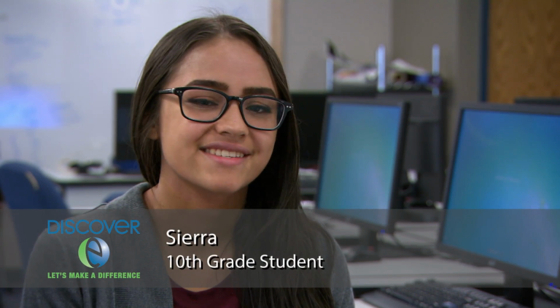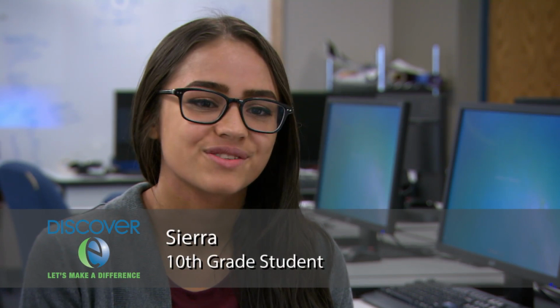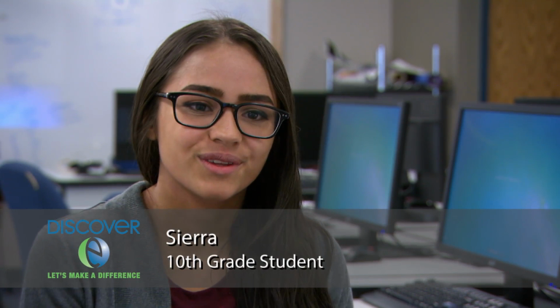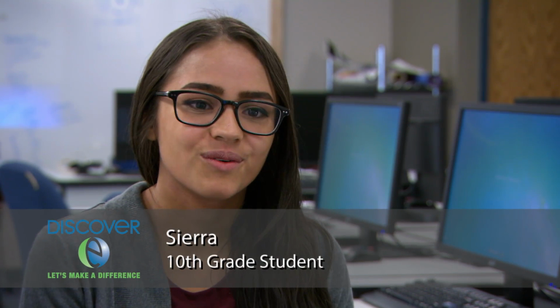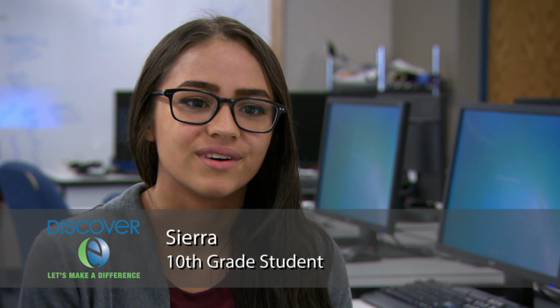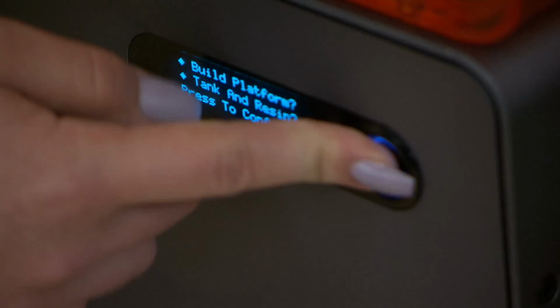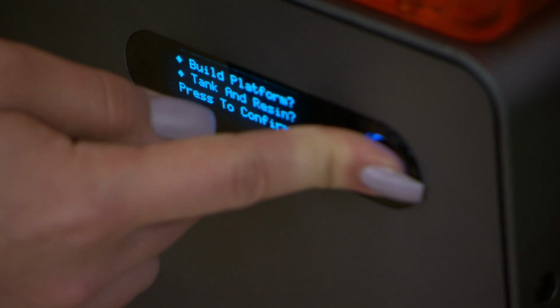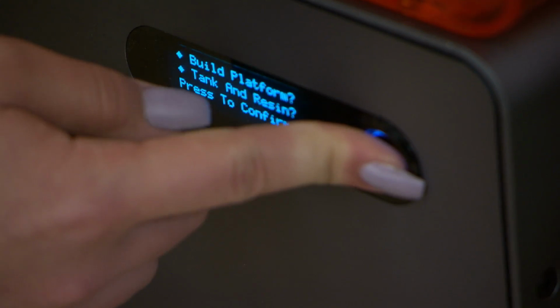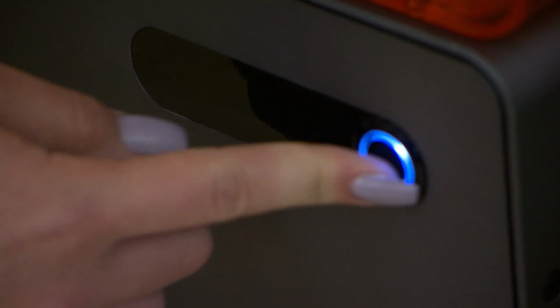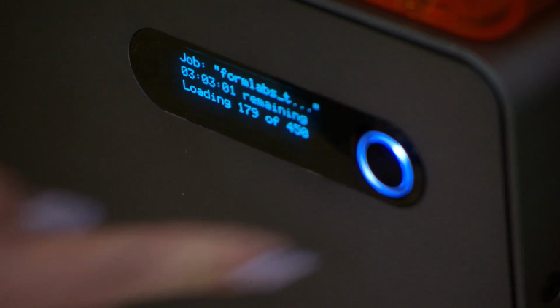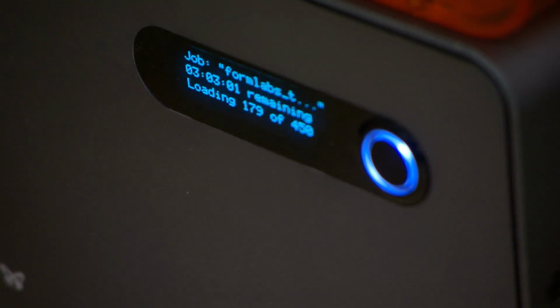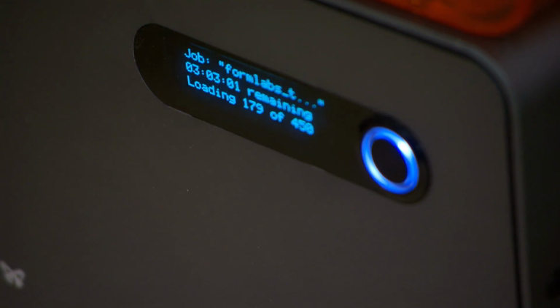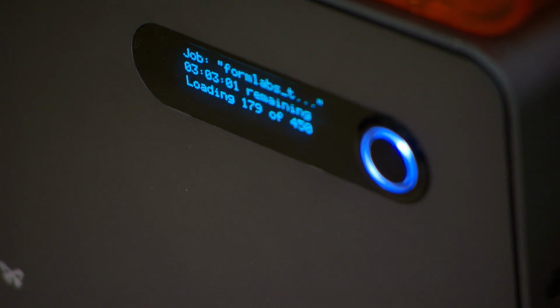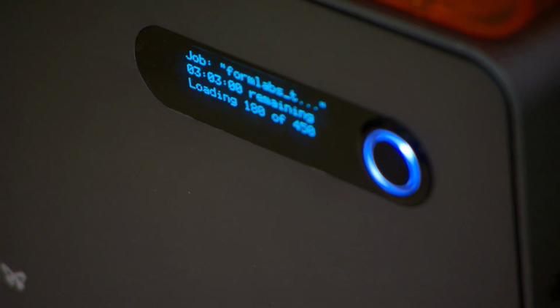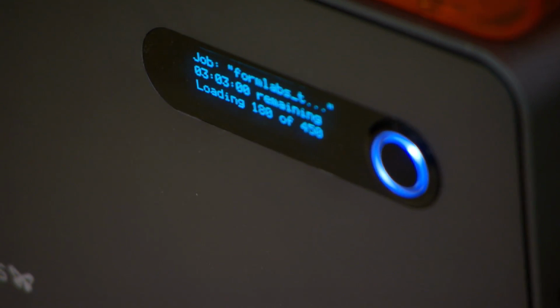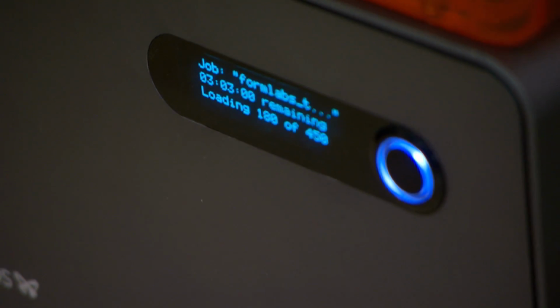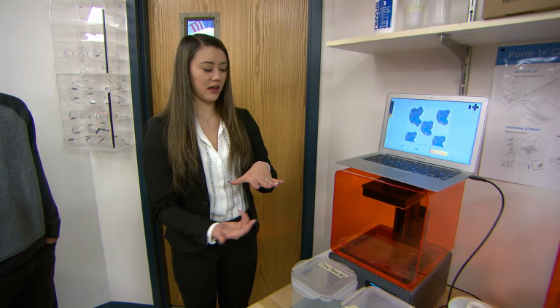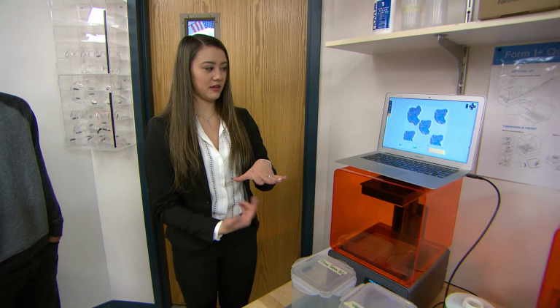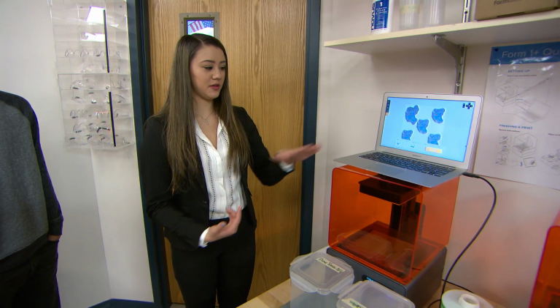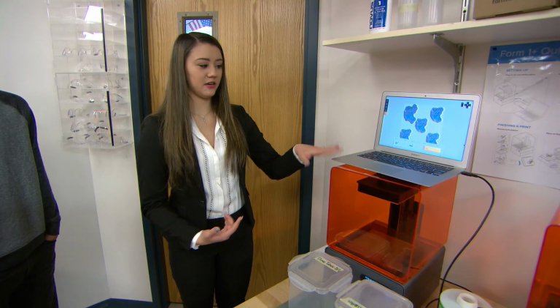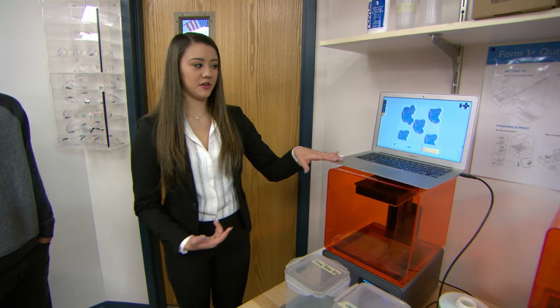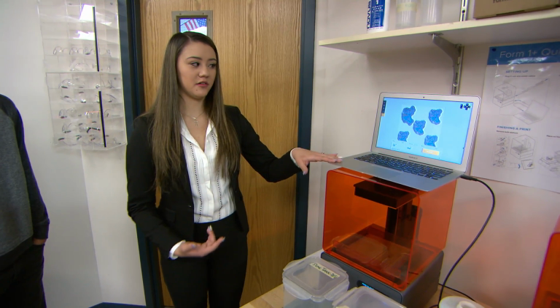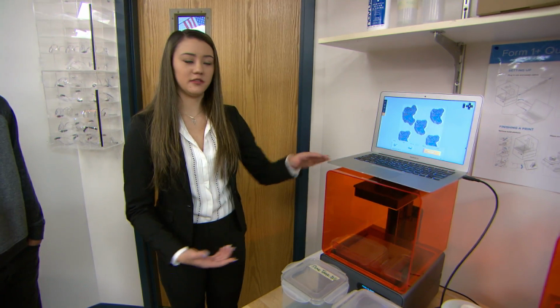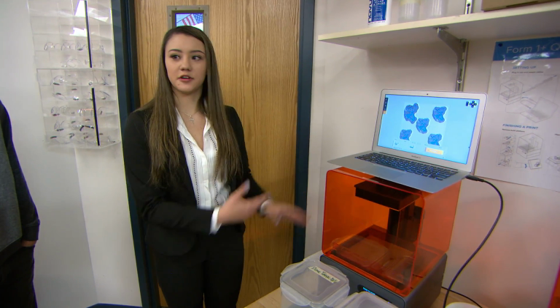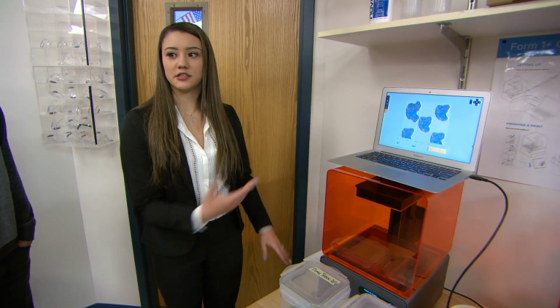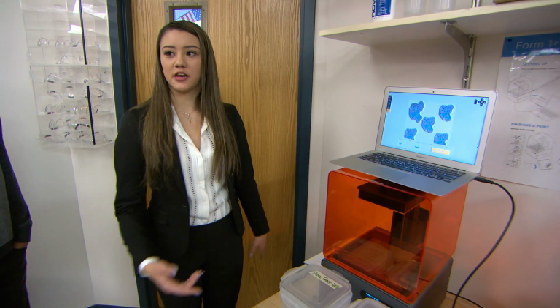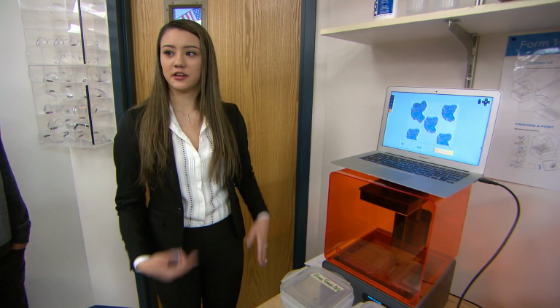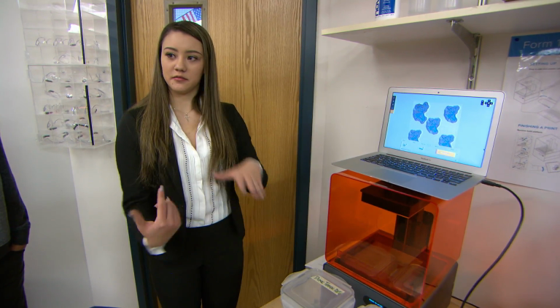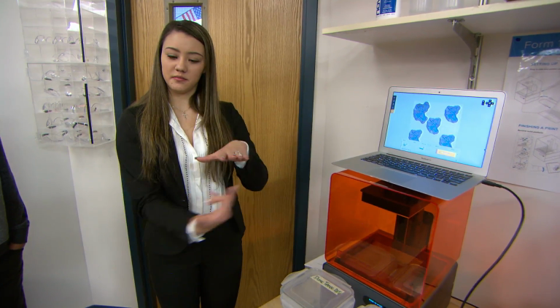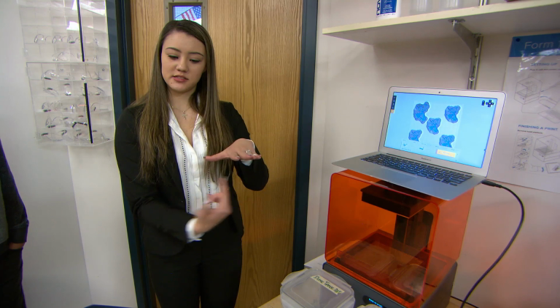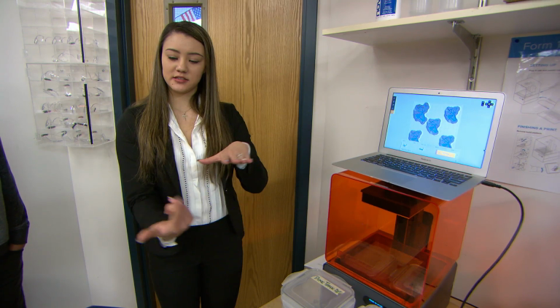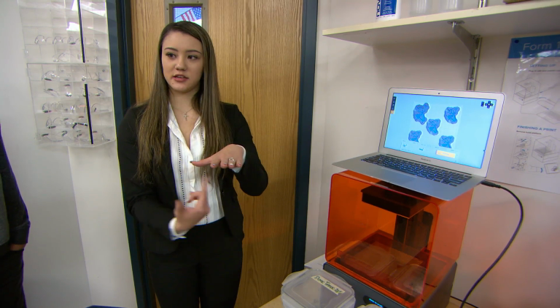Once that's pressed, the laser shoots up, and you plug your computer in for your design, and it makes the design.